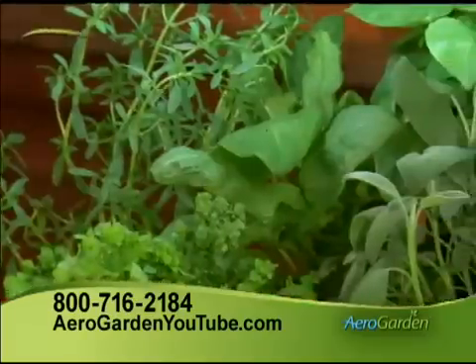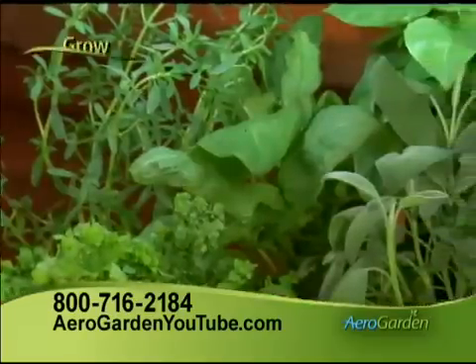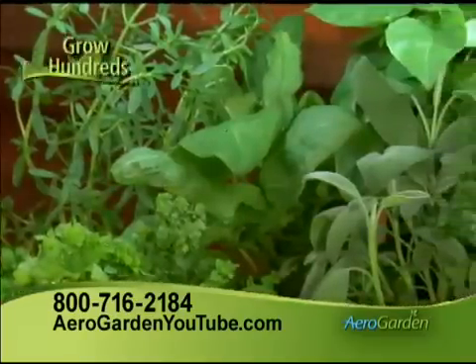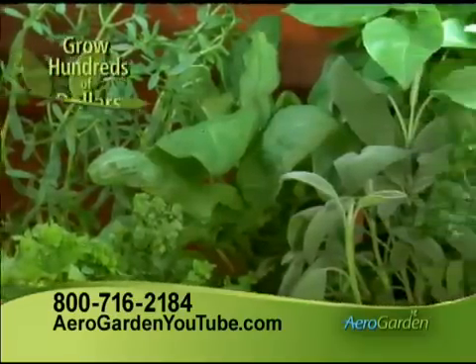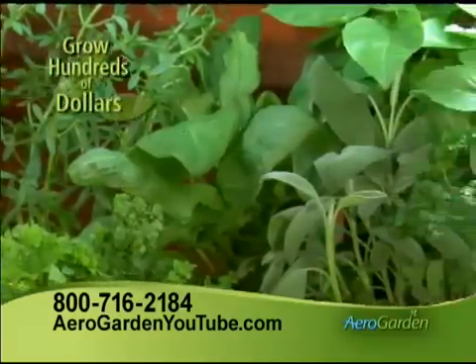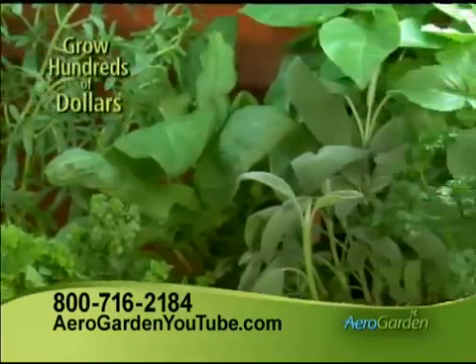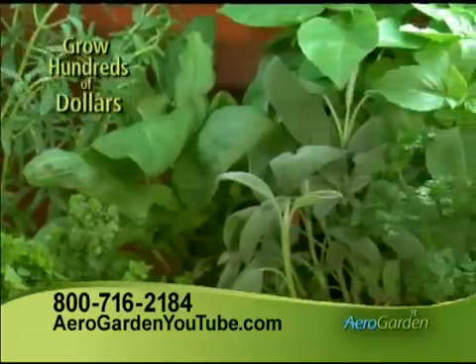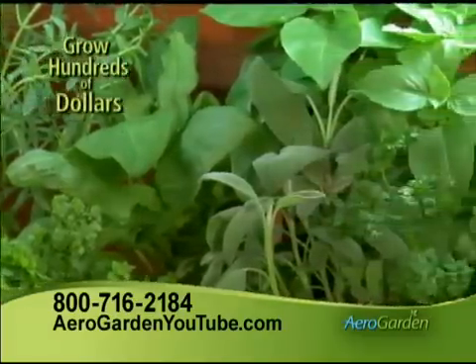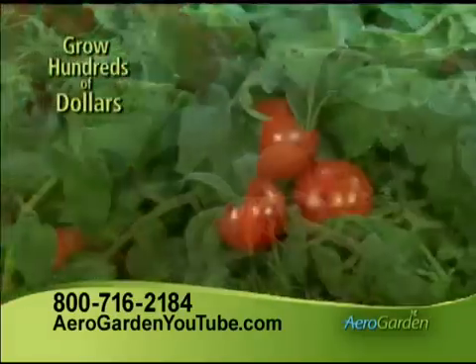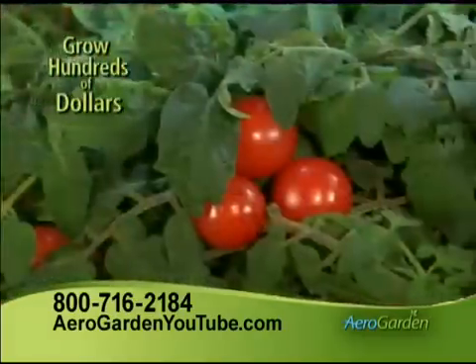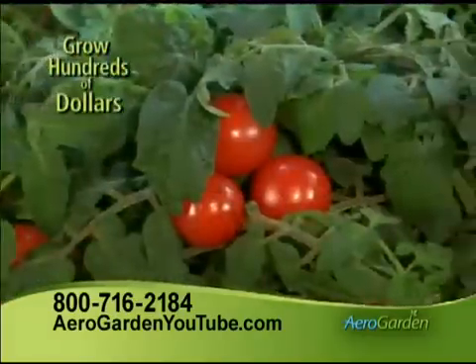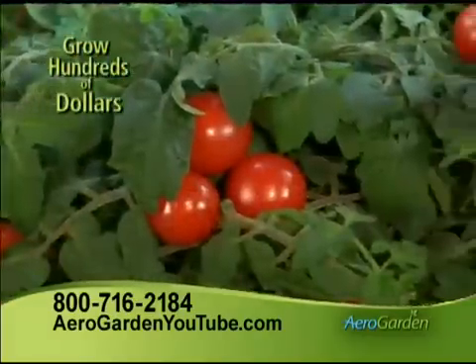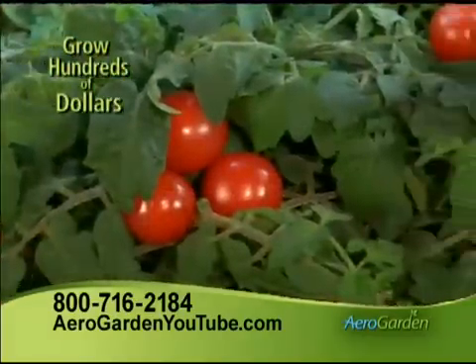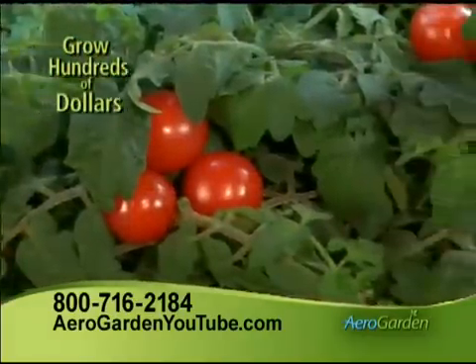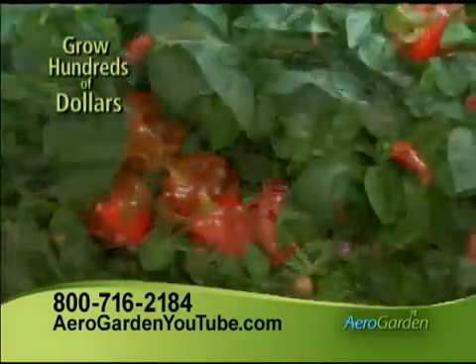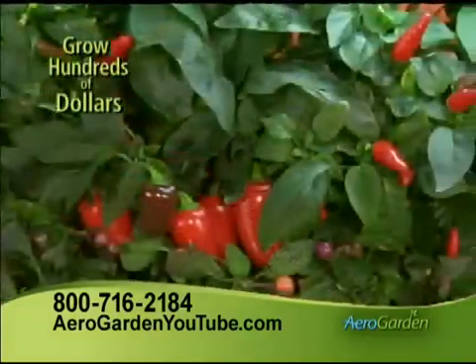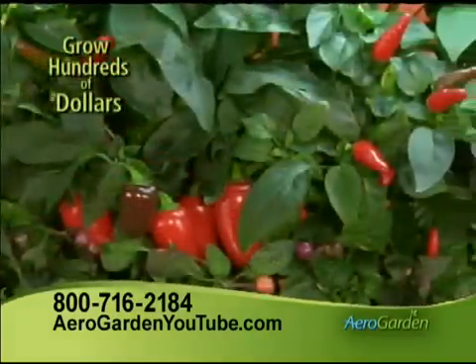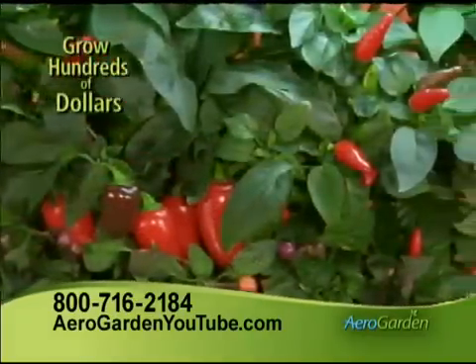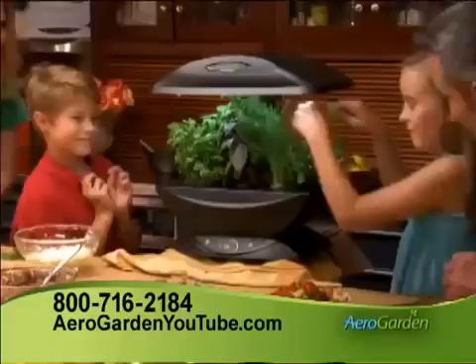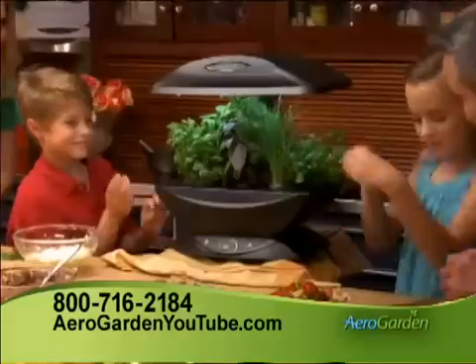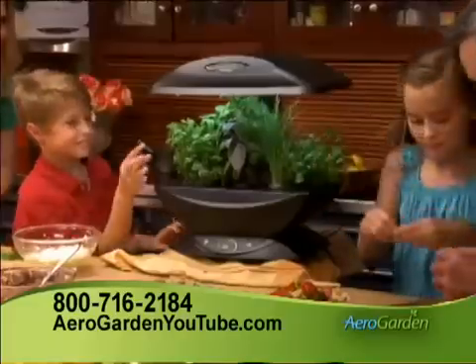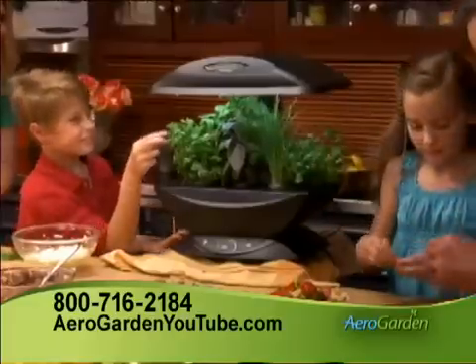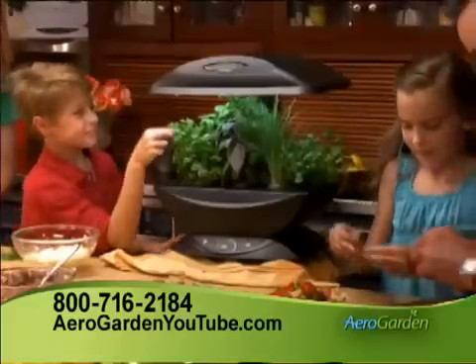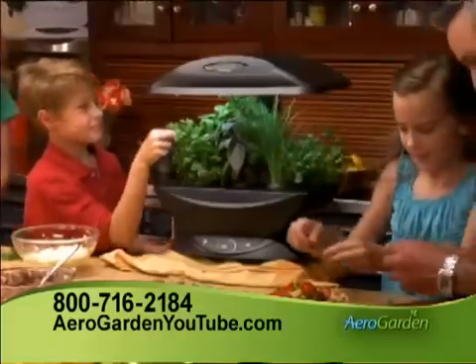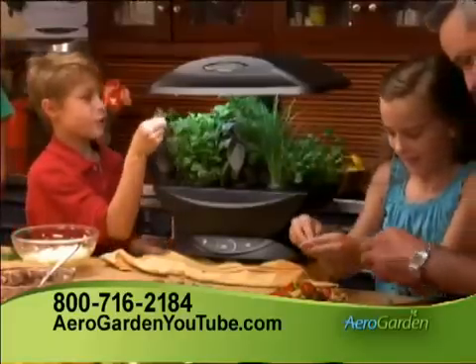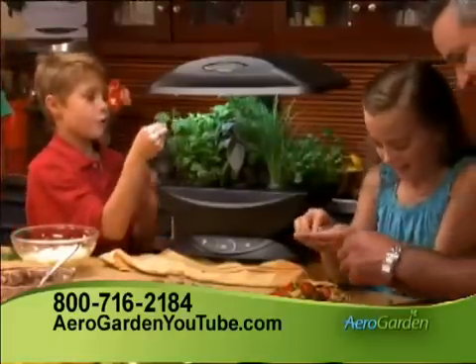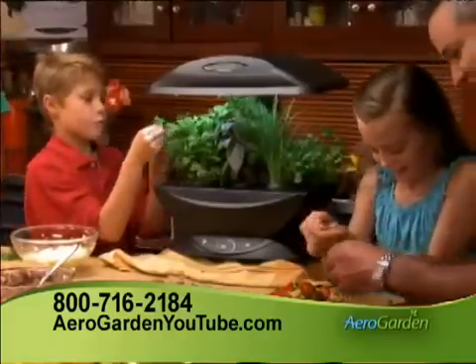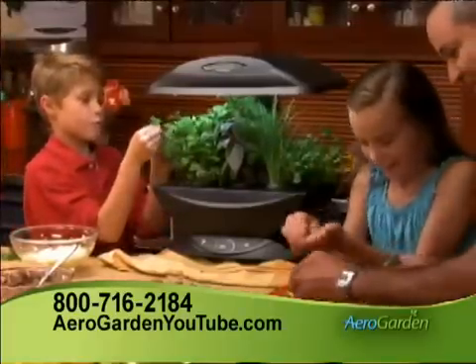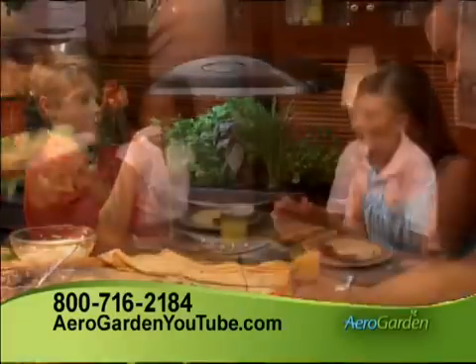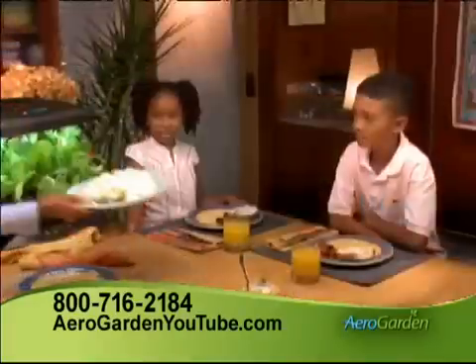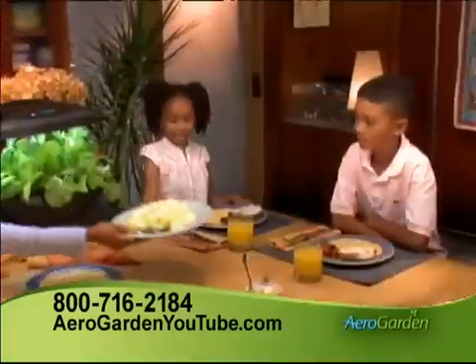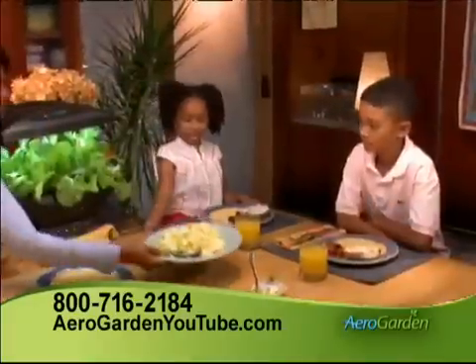Grow hundreds of dollars of fresh homegrown herbs and vegetables year after year. Nothing is safer, fresher, or healthier than food you've grown yourself.